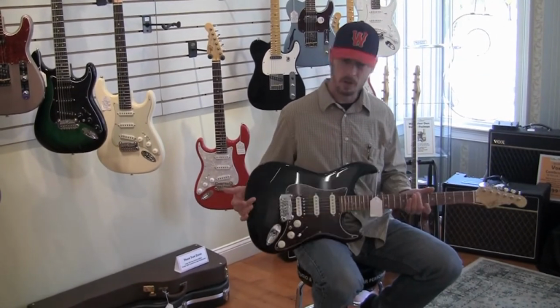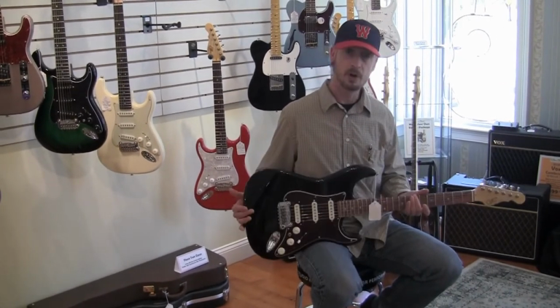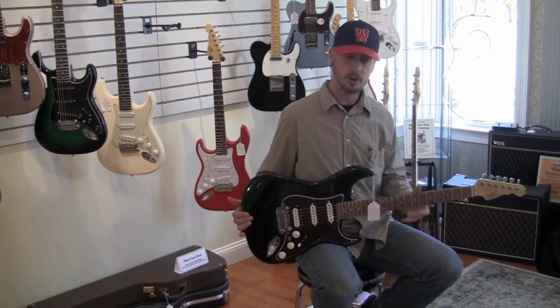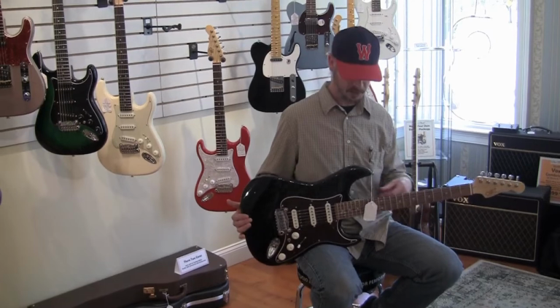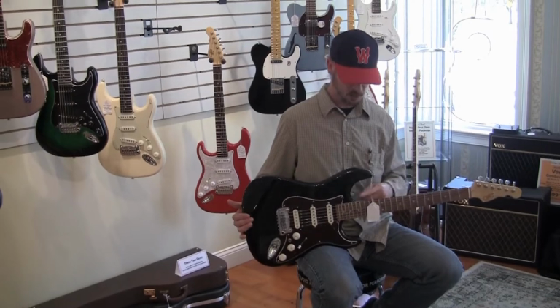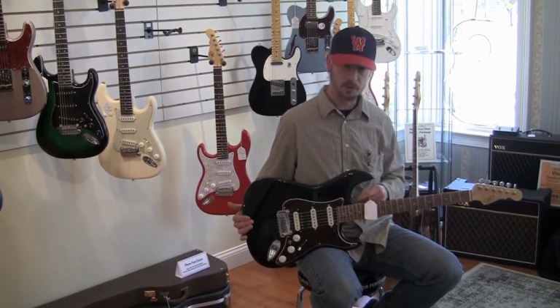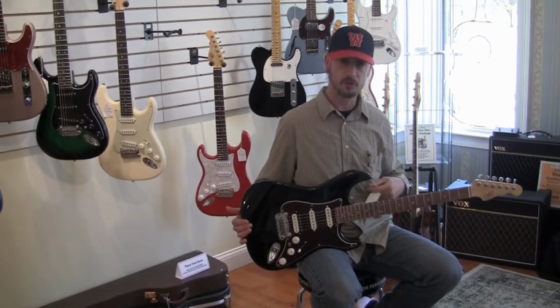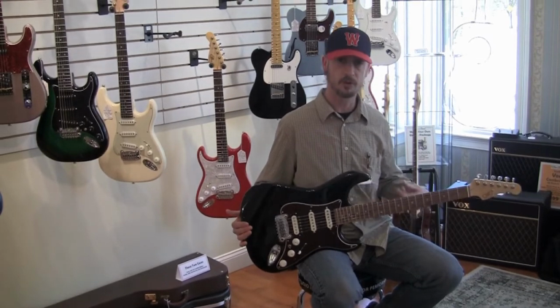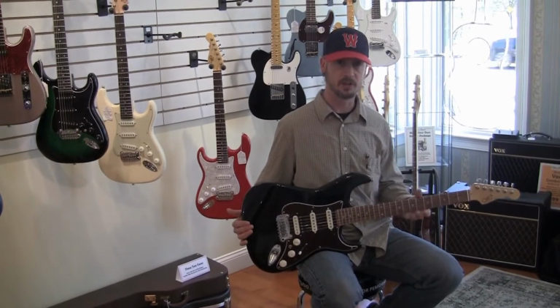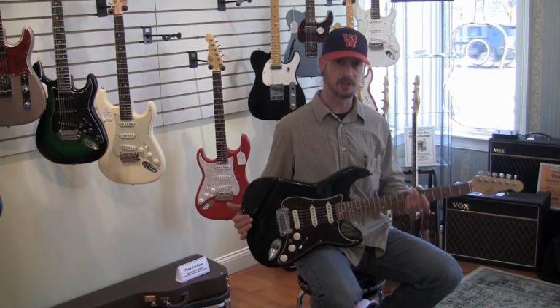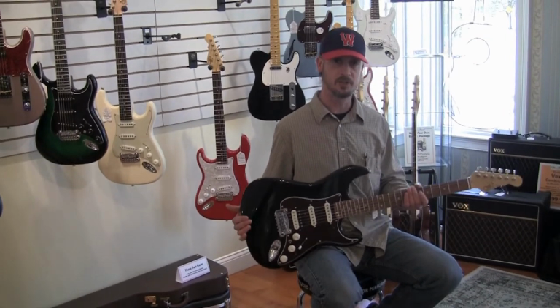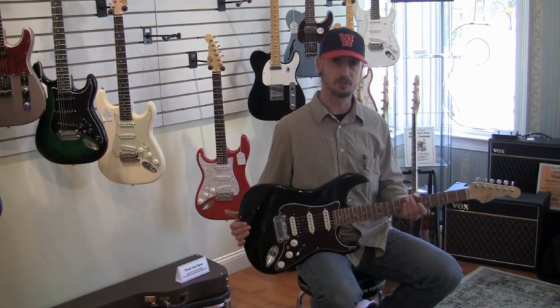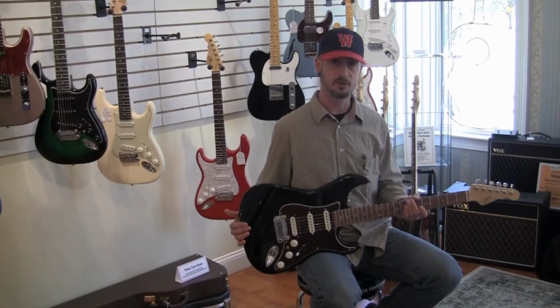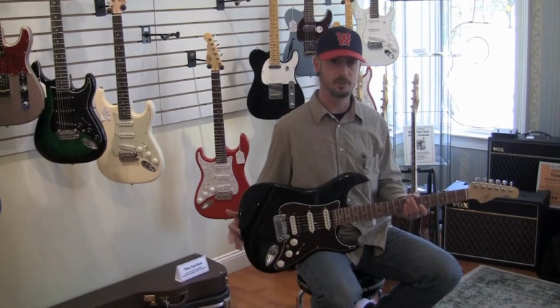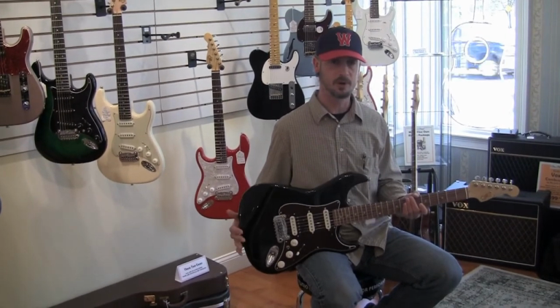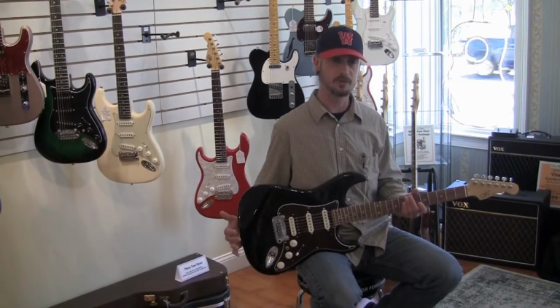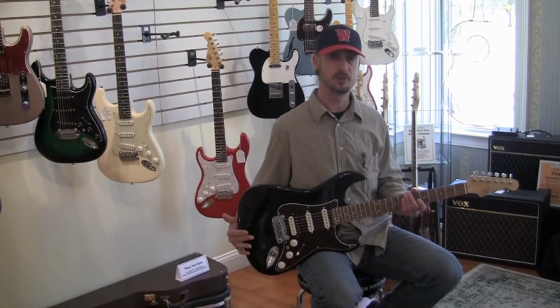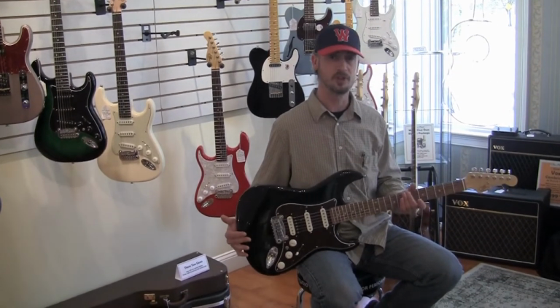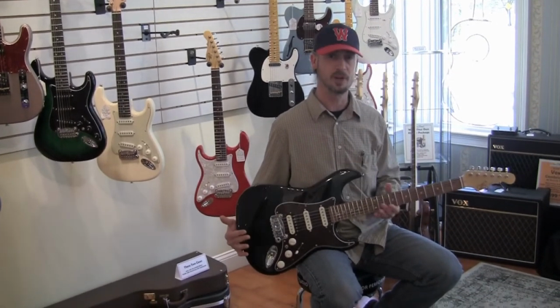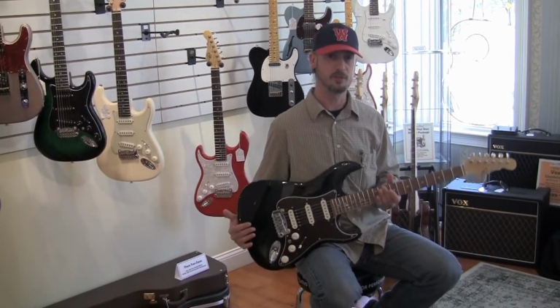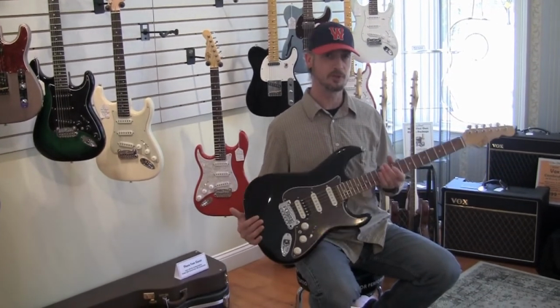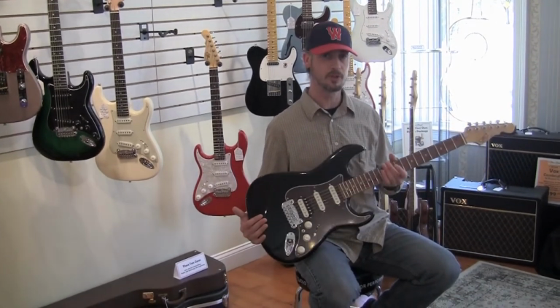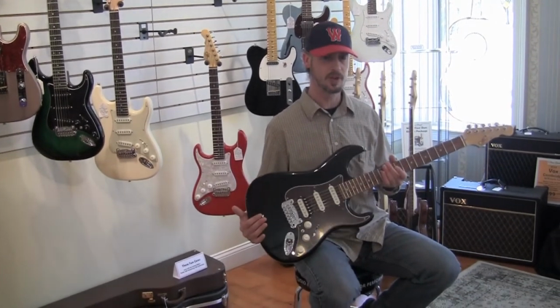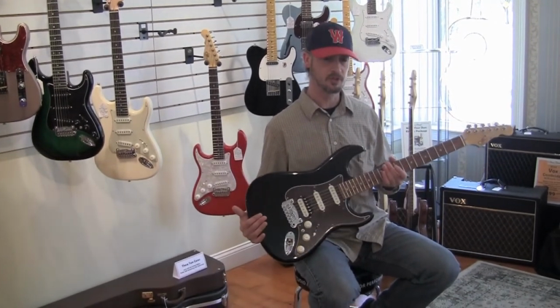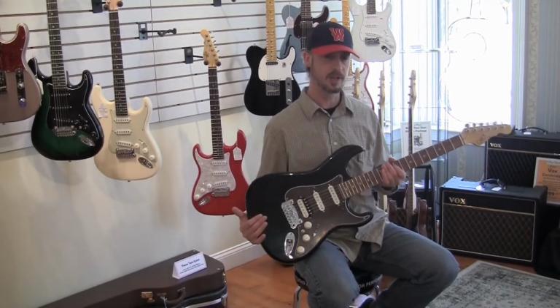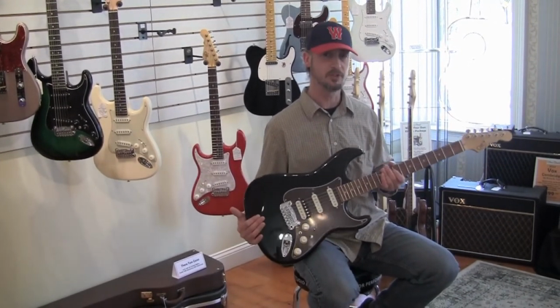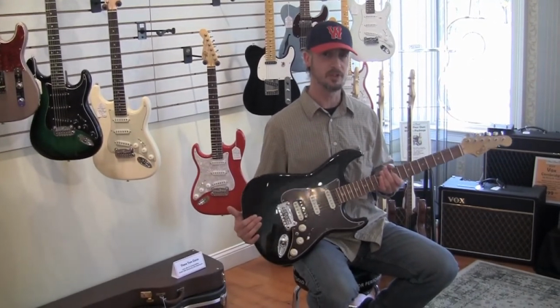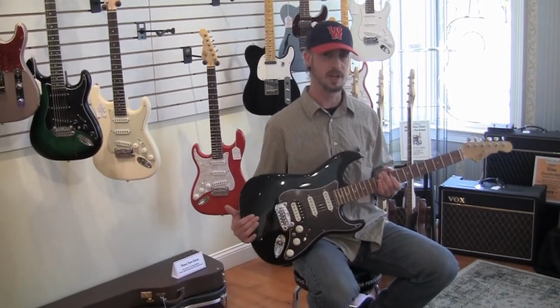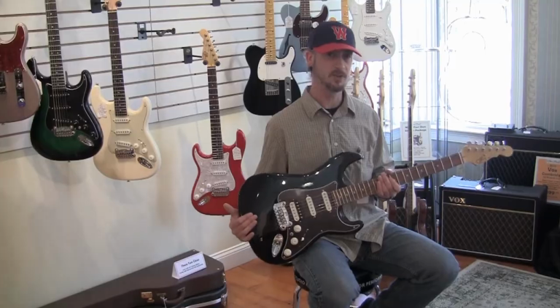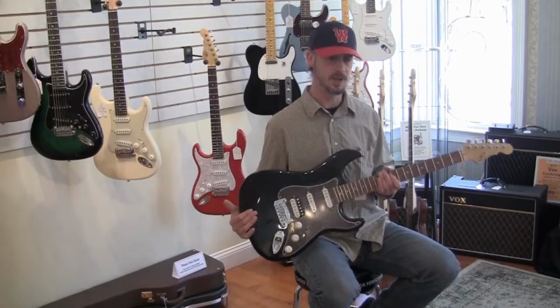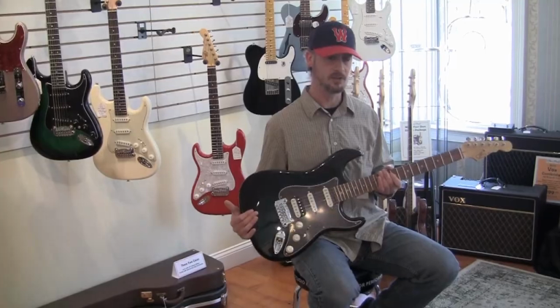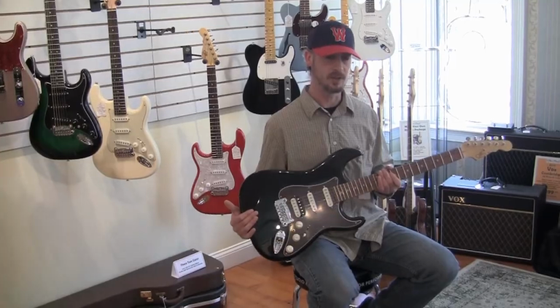All in all, another wonderful legacy instrument from our friends at G&L — the Fullerton Deluxe Legacy HSS.